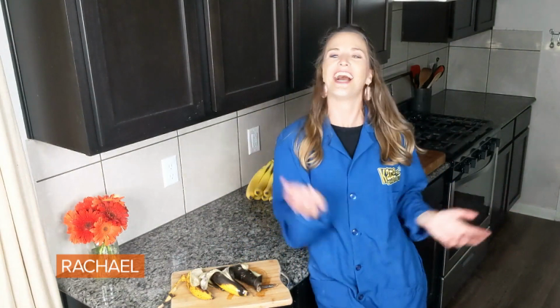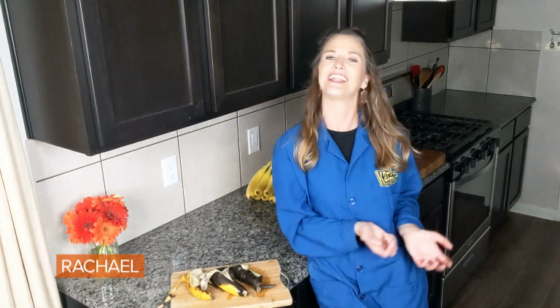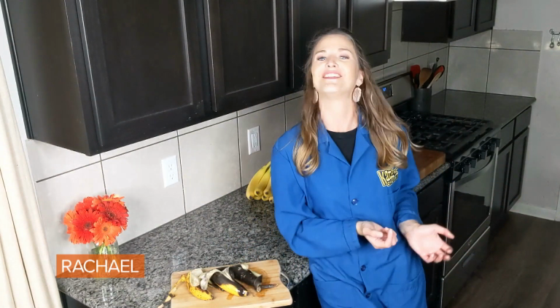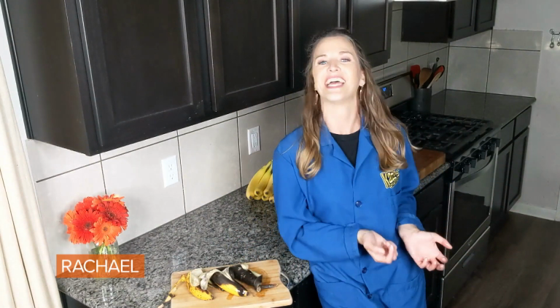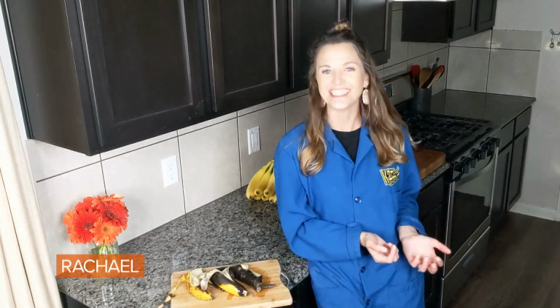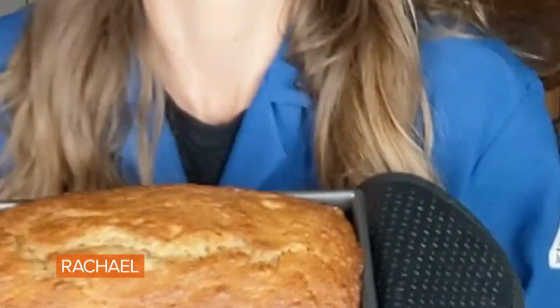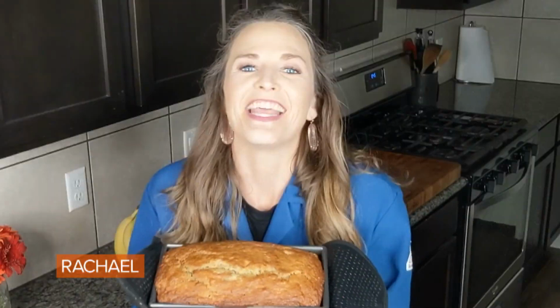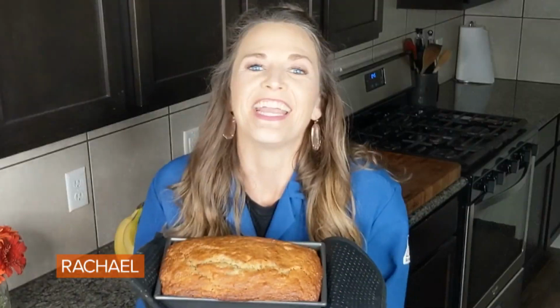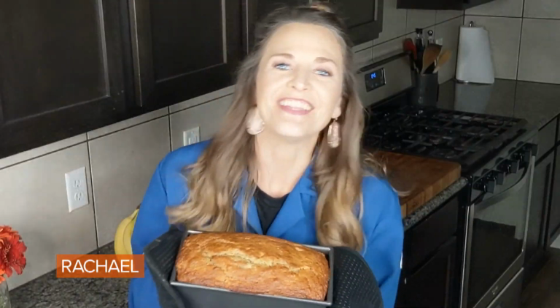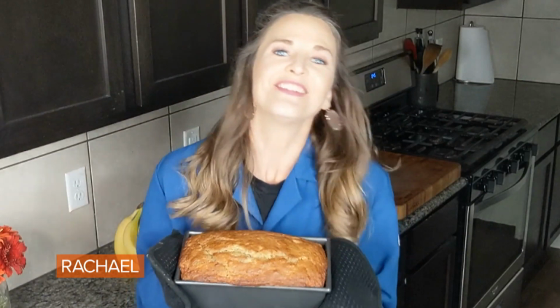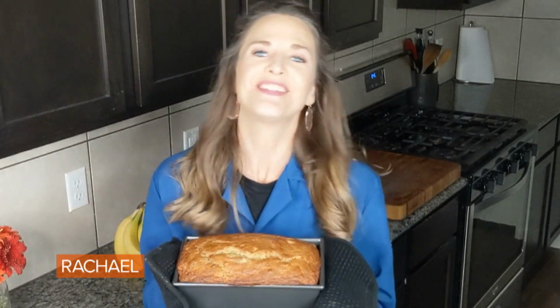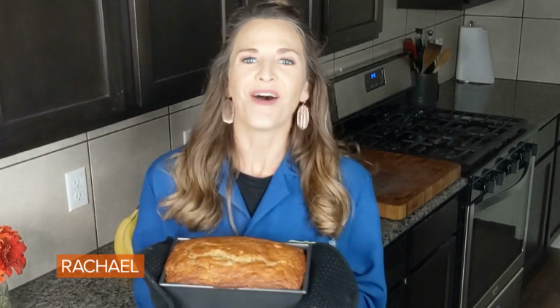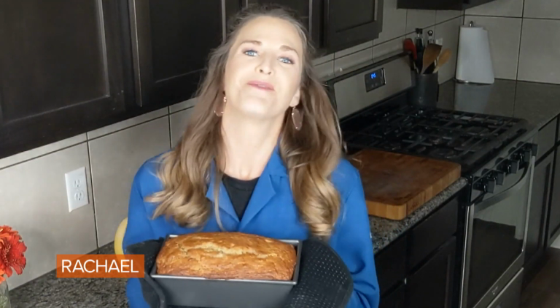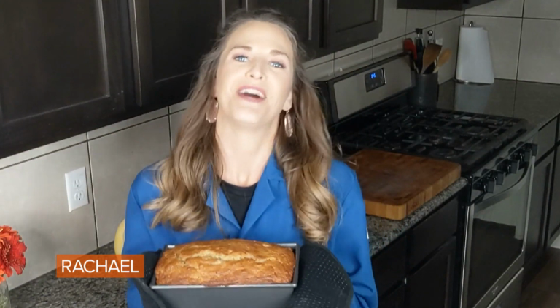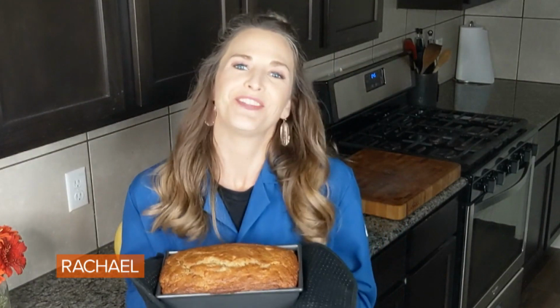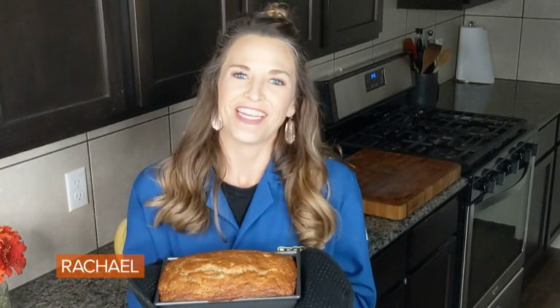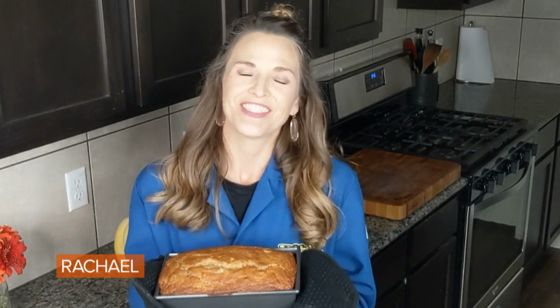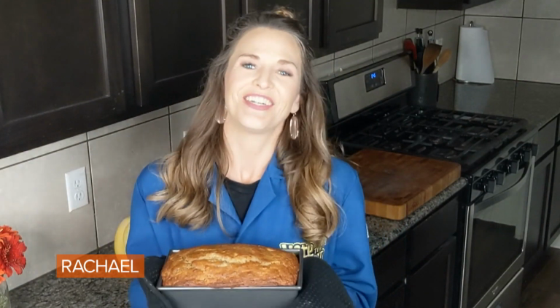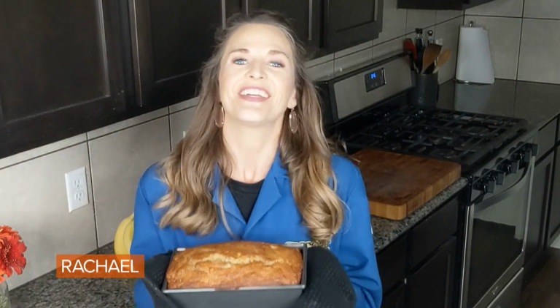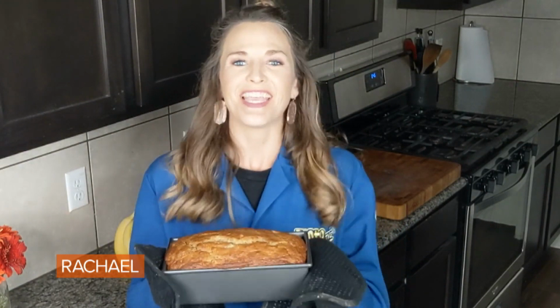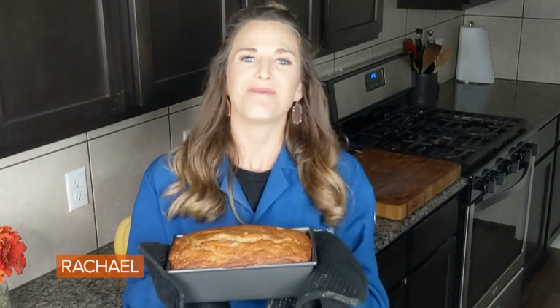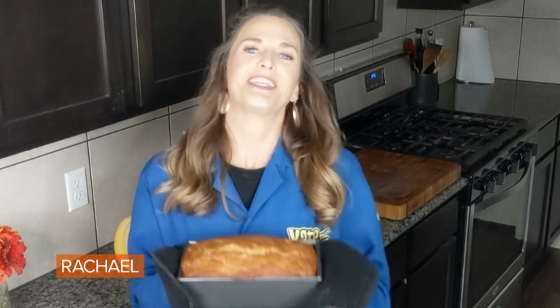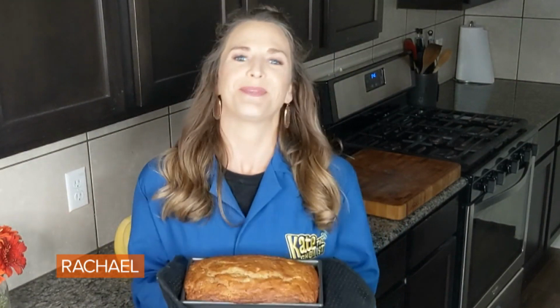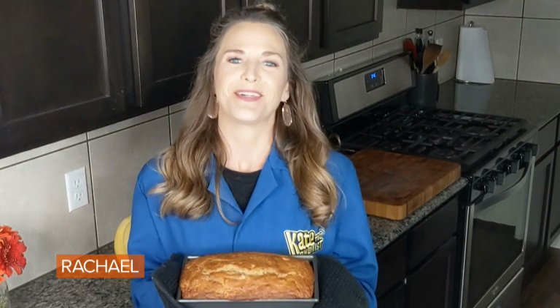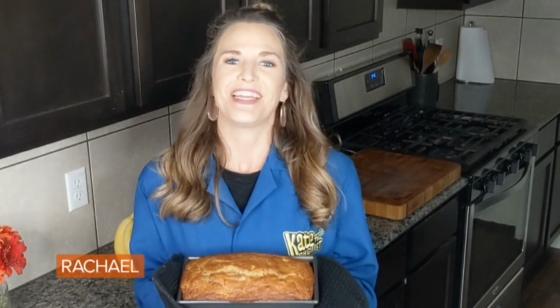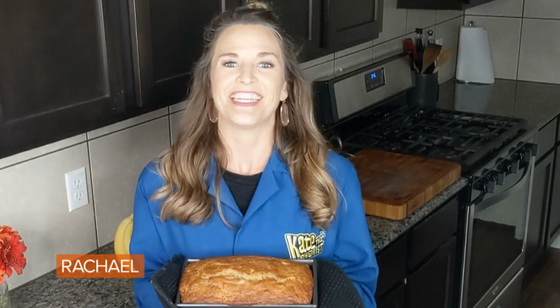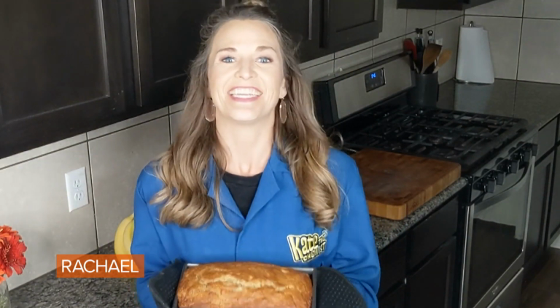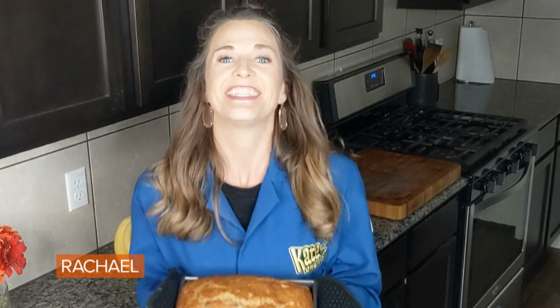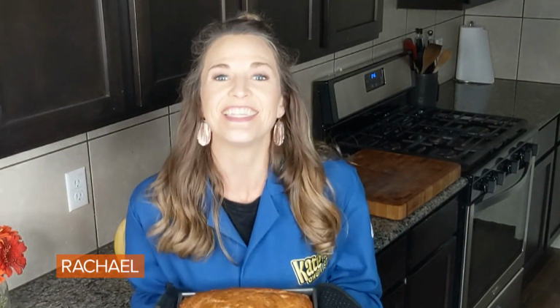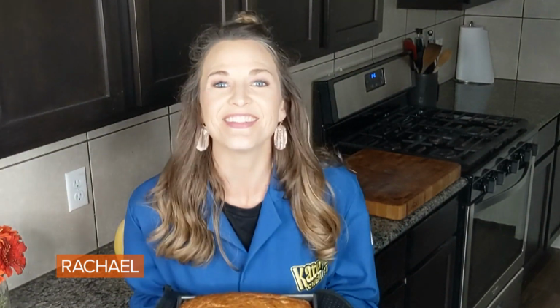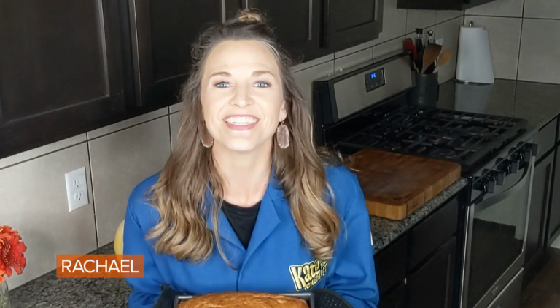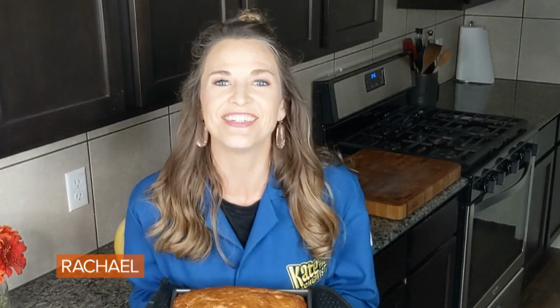Love that. Thank you so much, Rachel. Keep experimenting and see you soon.